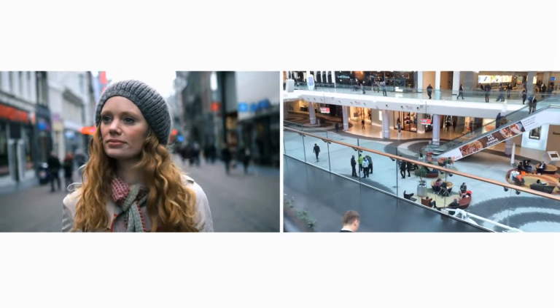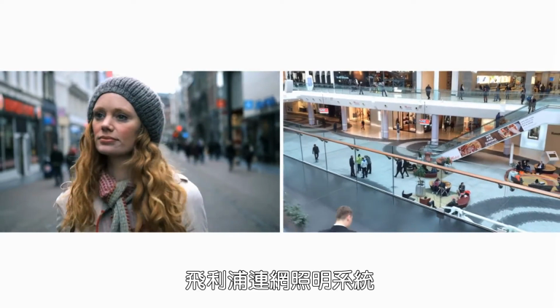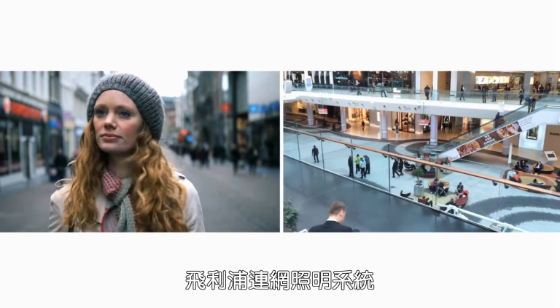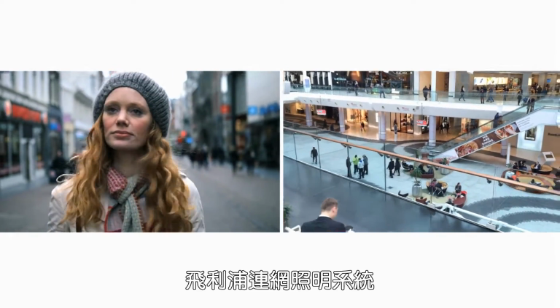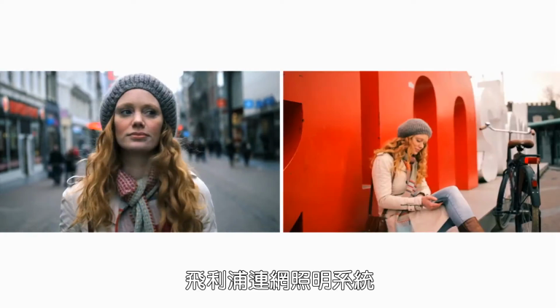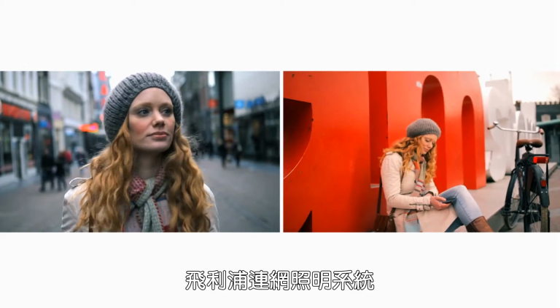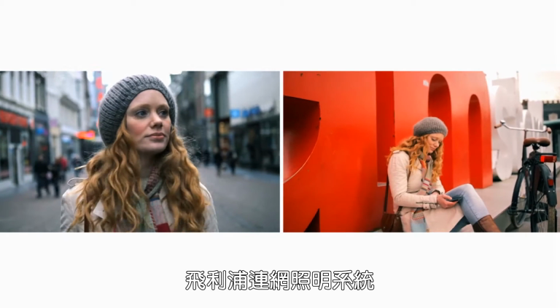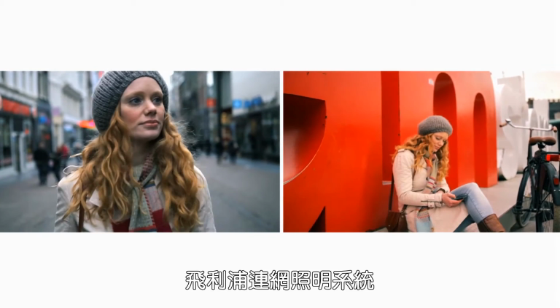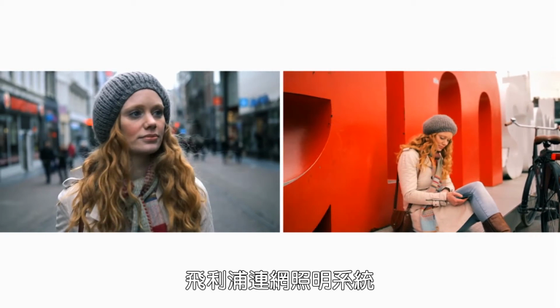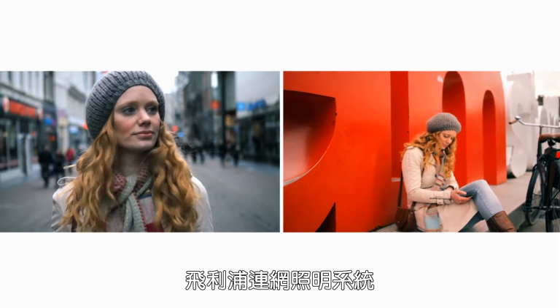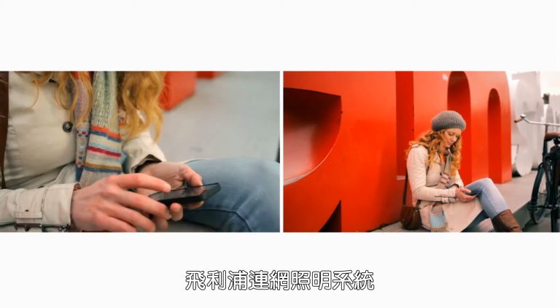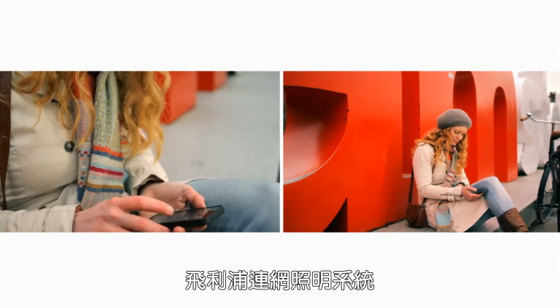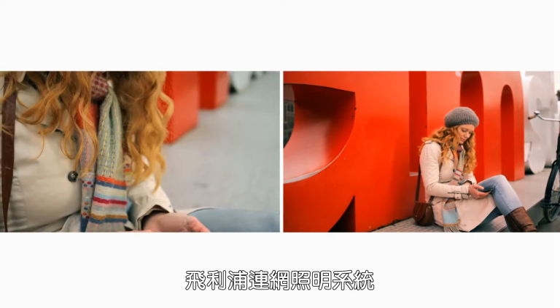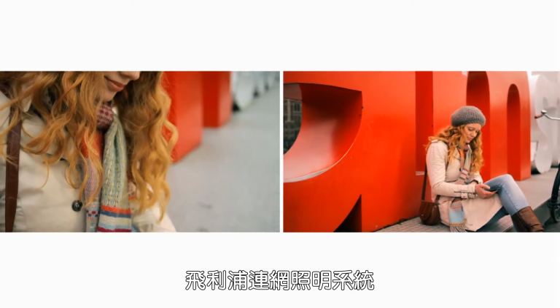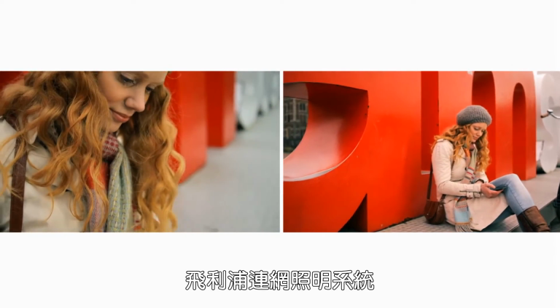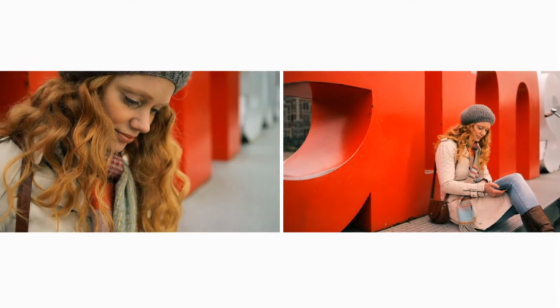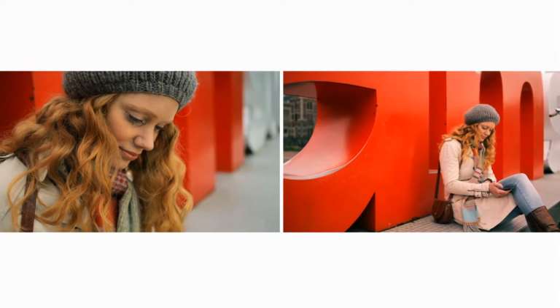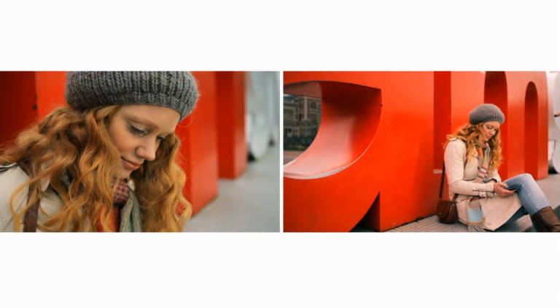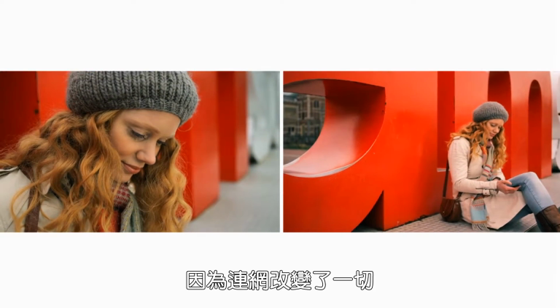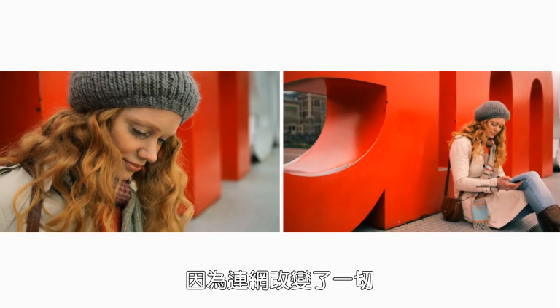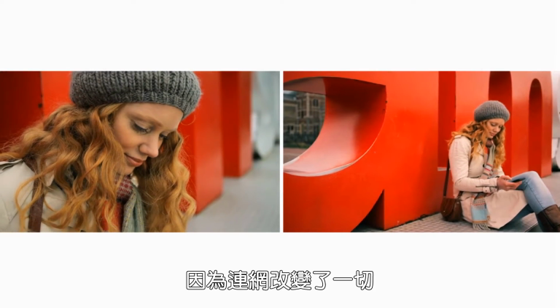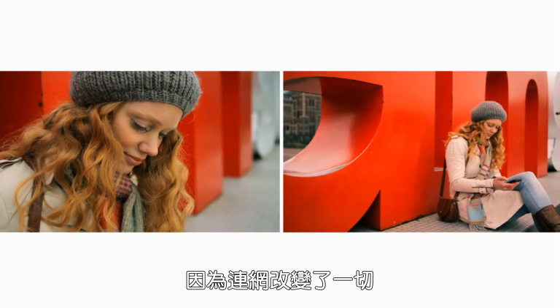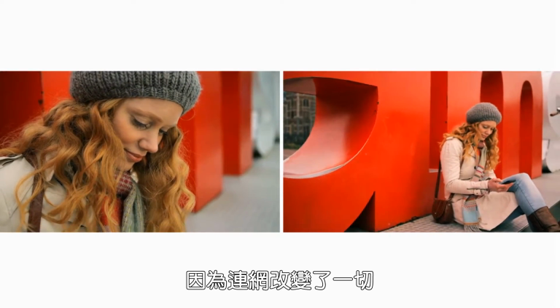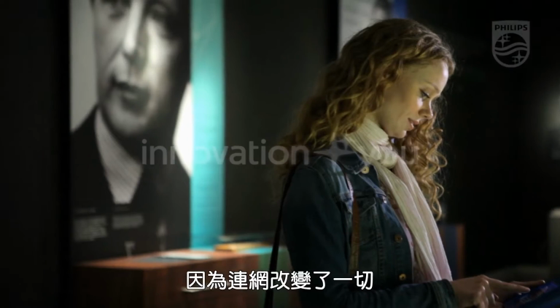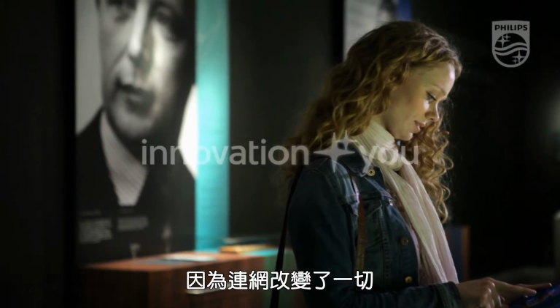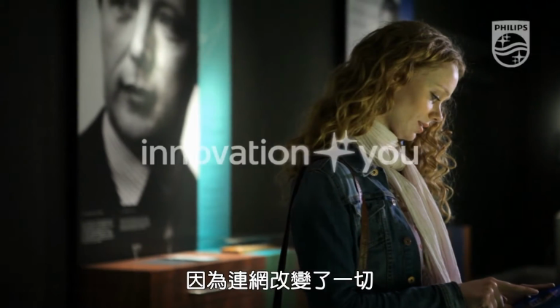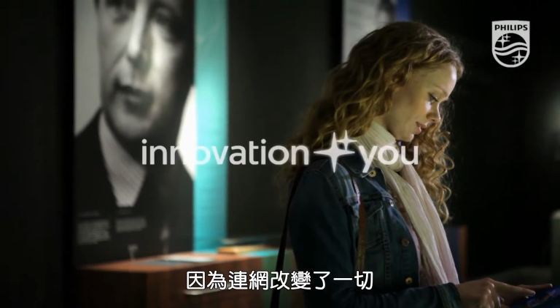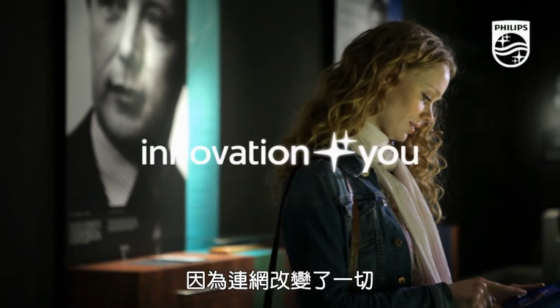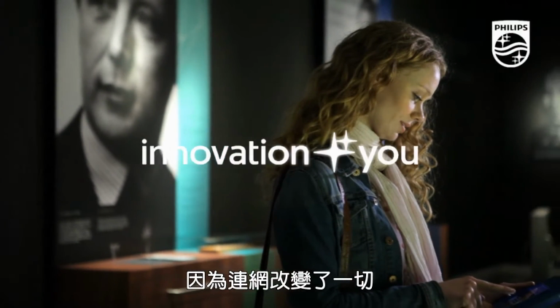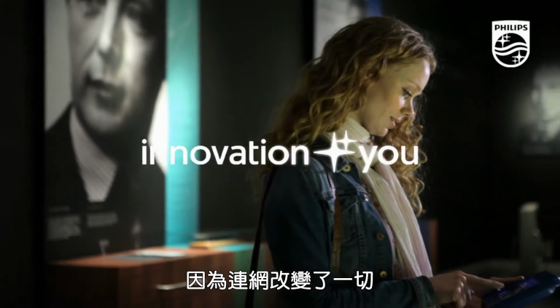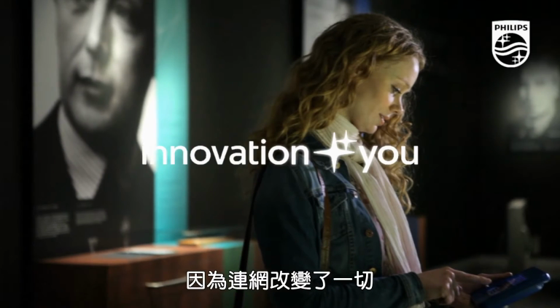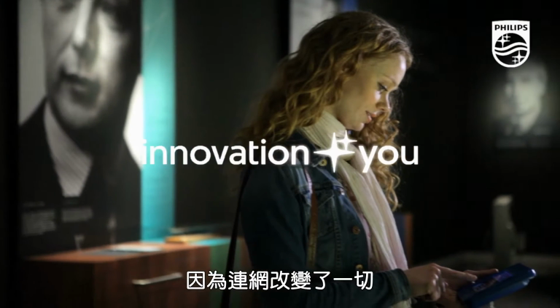Philips Connected Lighting Systems — because being connected changes everything.